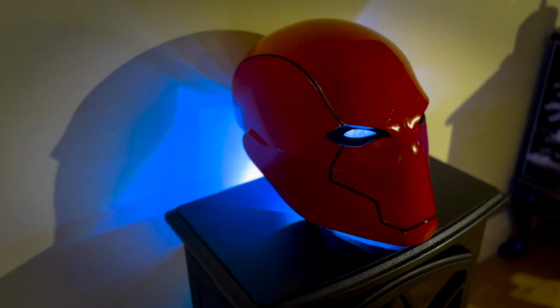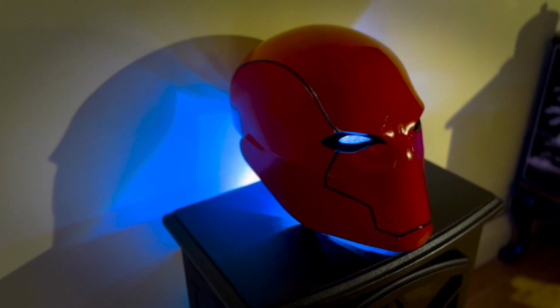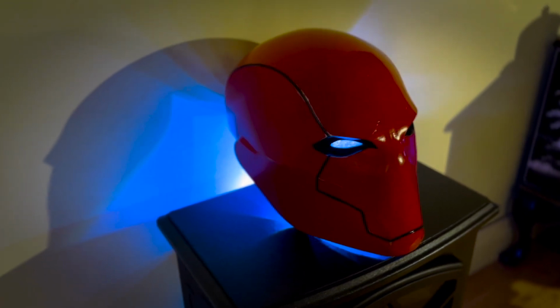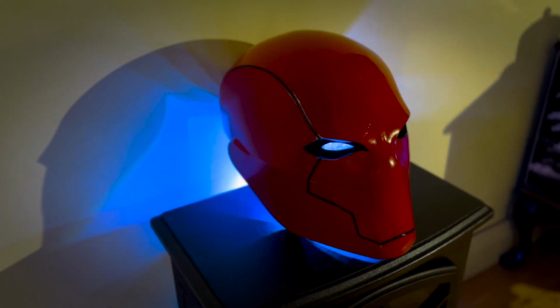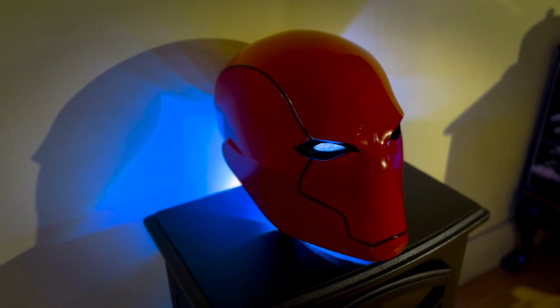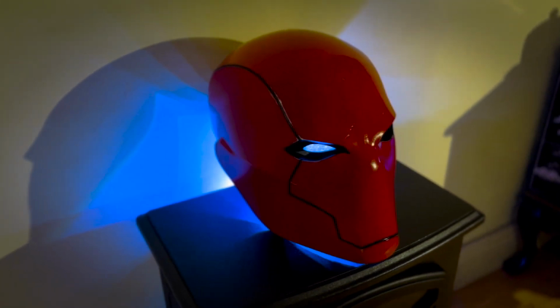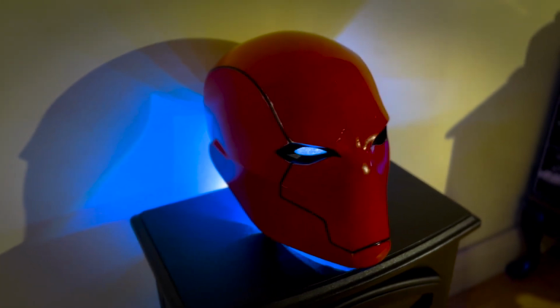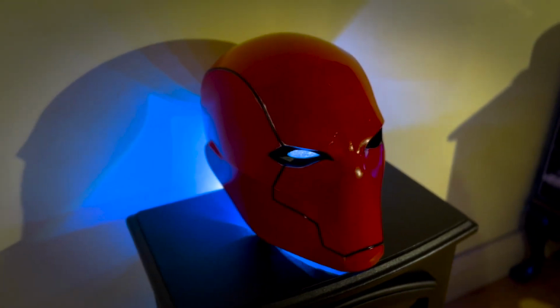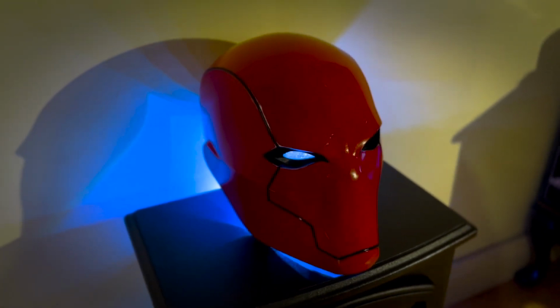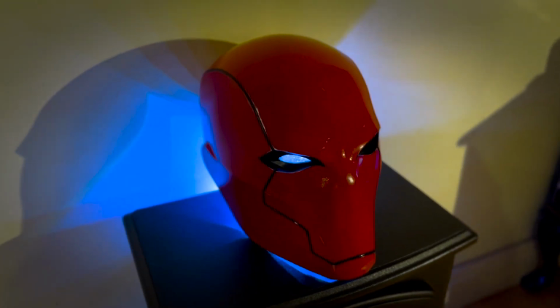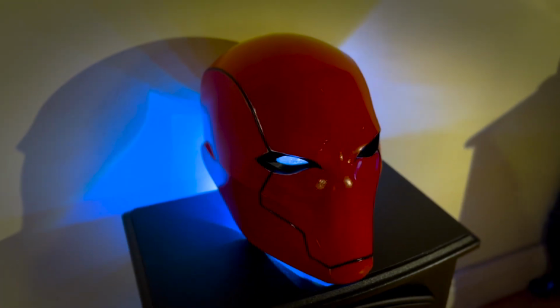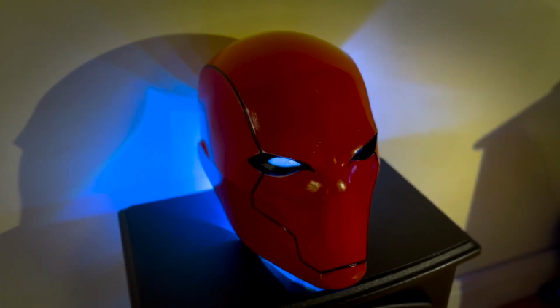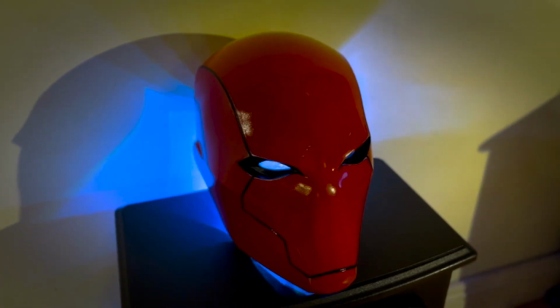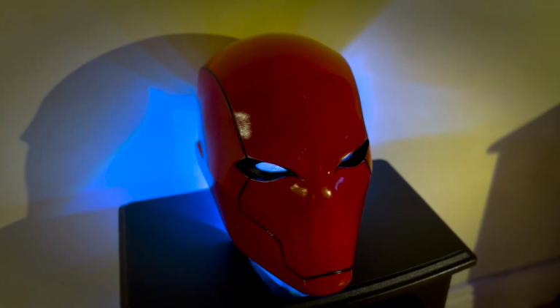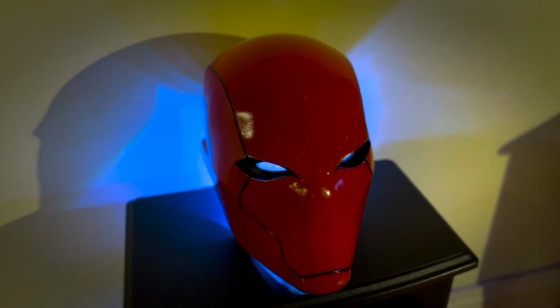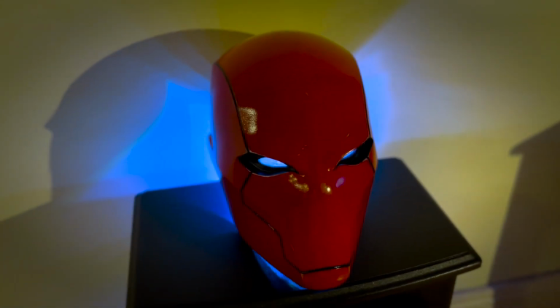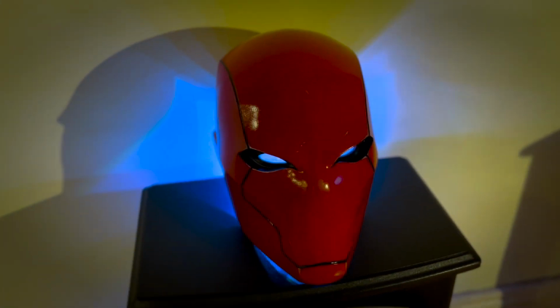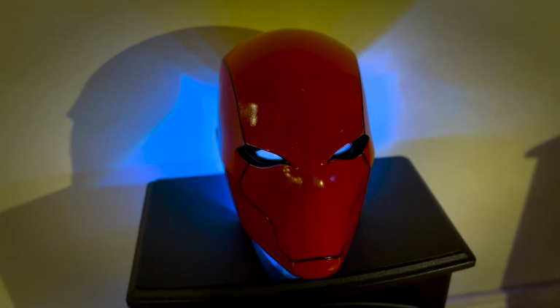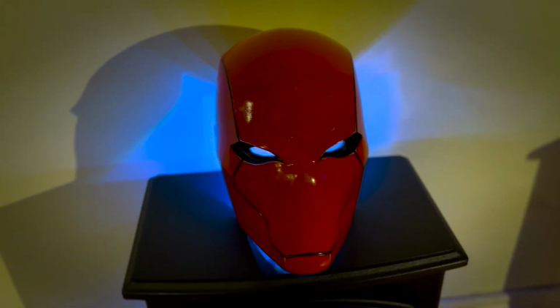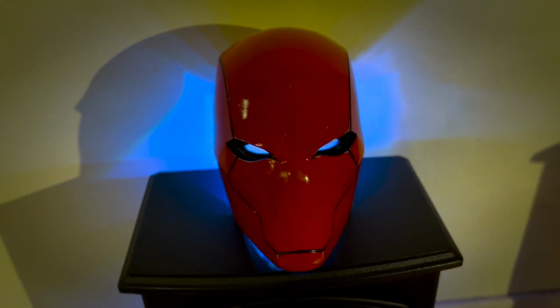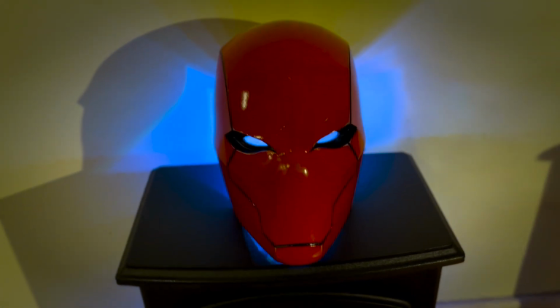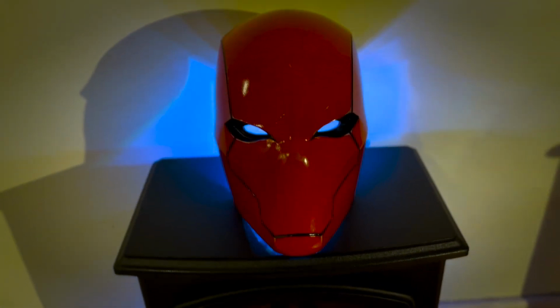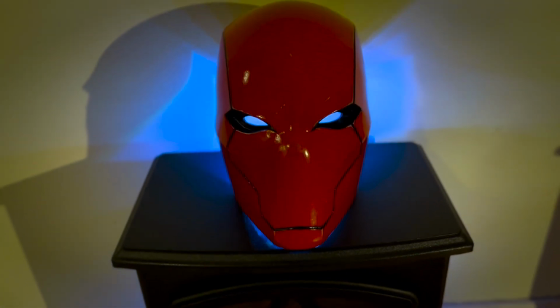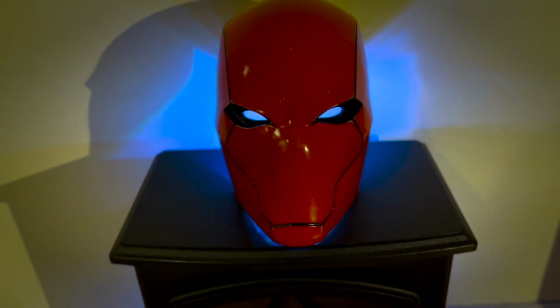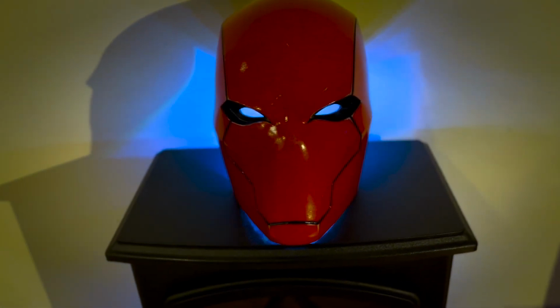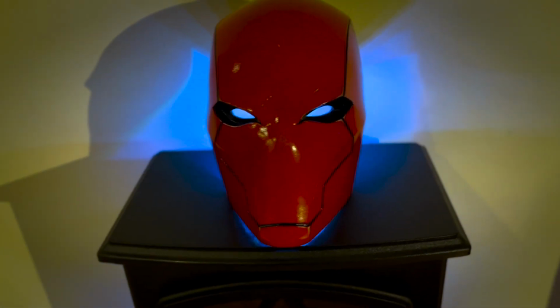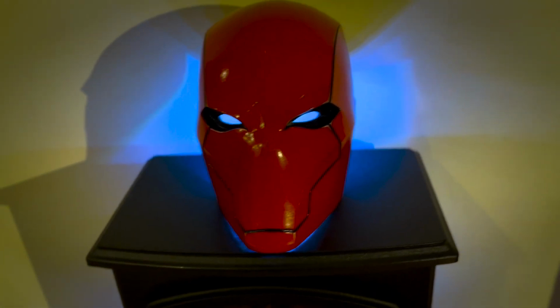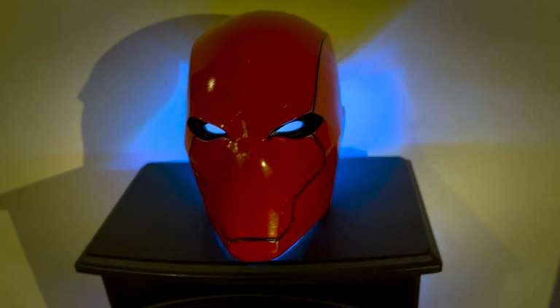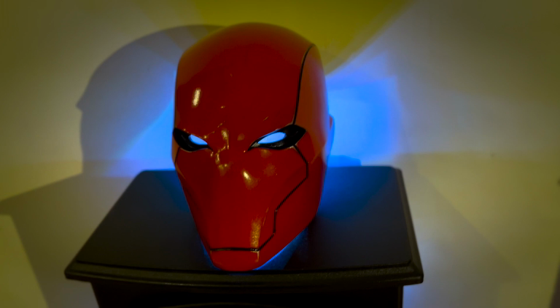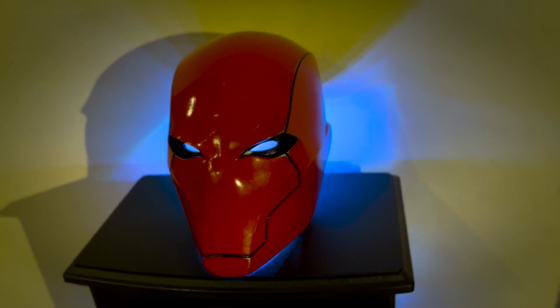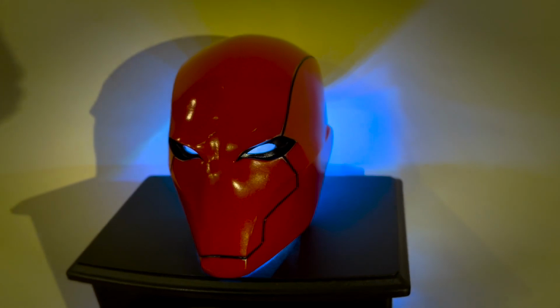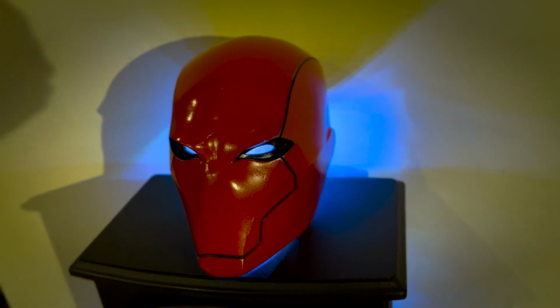Hey guys, thanks for clicking into the video. In this build we're going to be covering Jason Todd's character Red Hood from the Batman series.